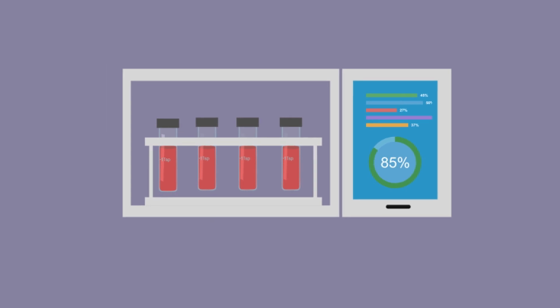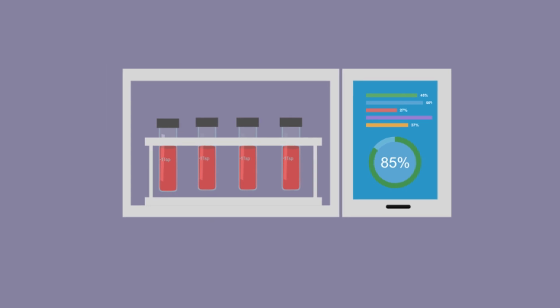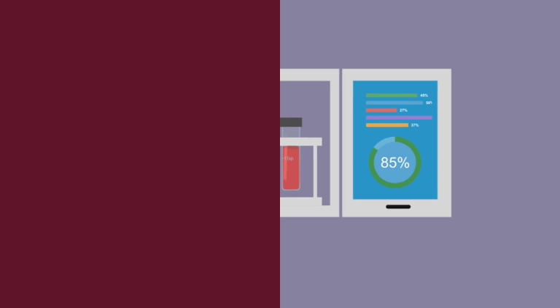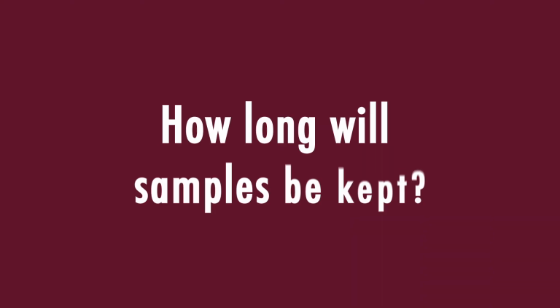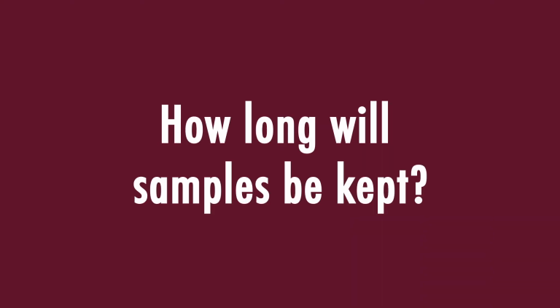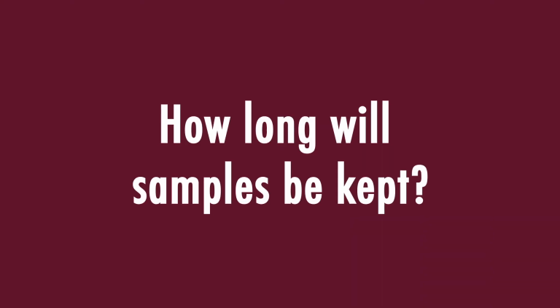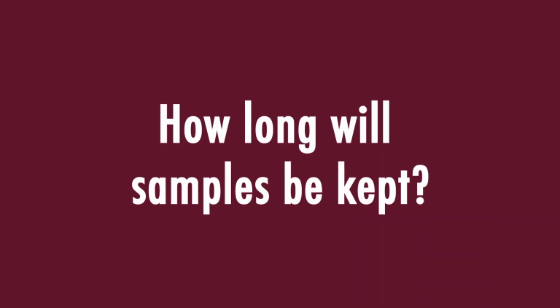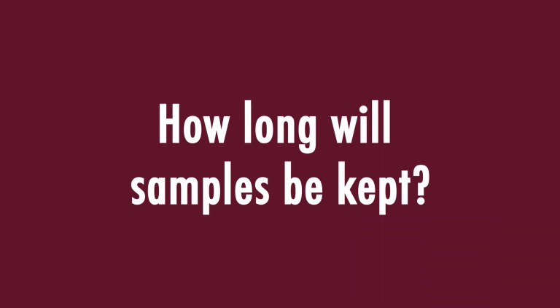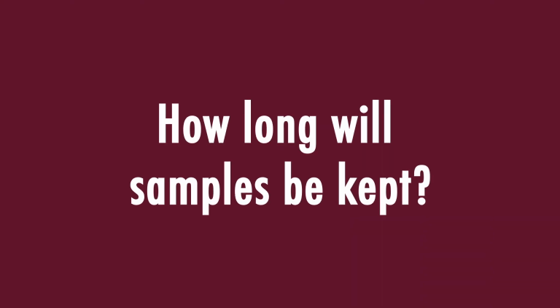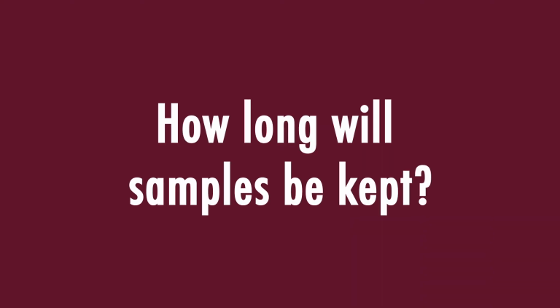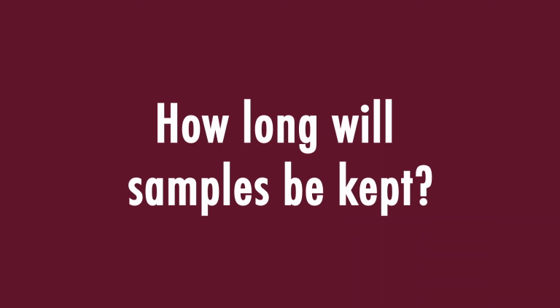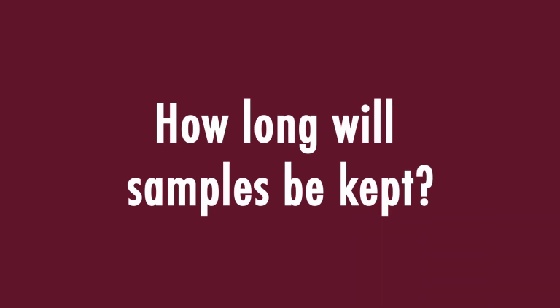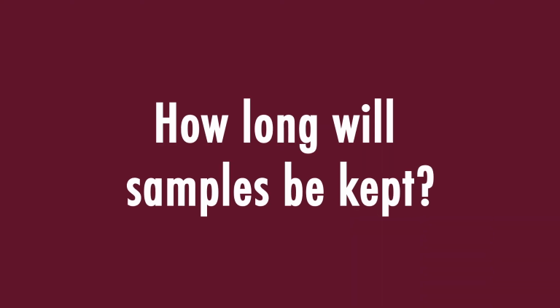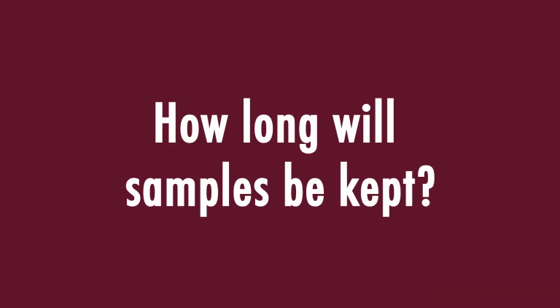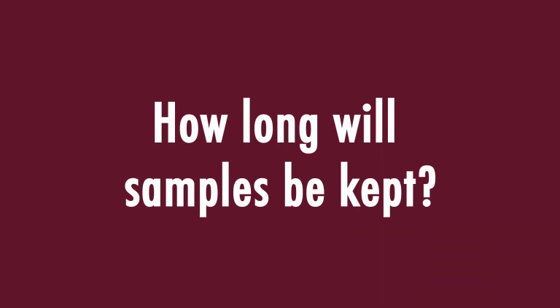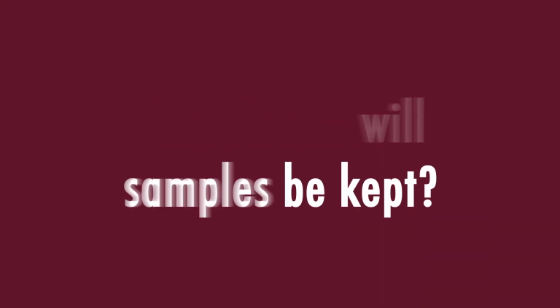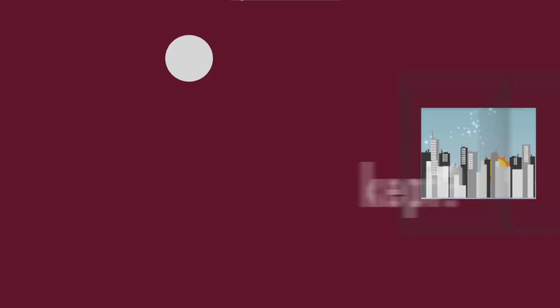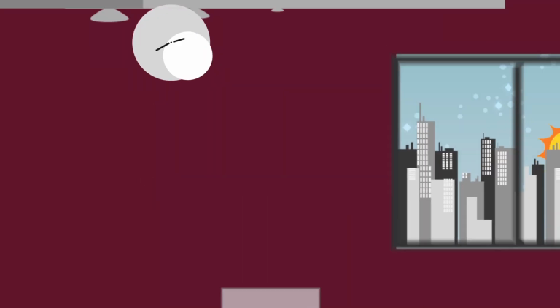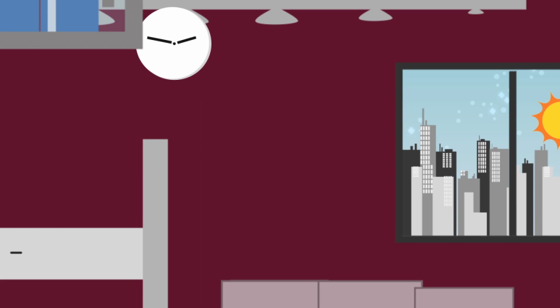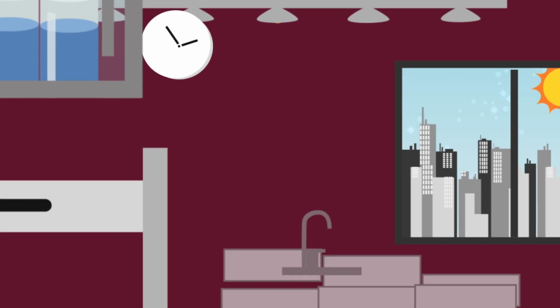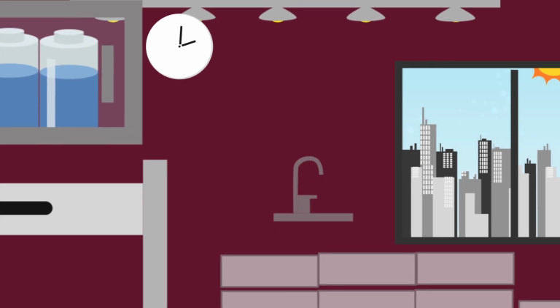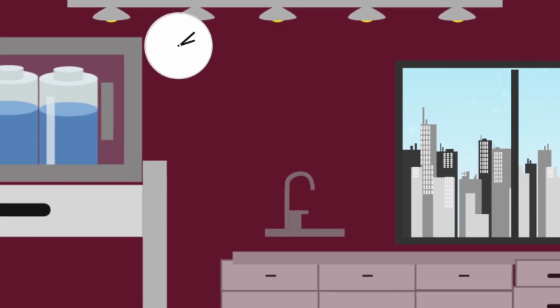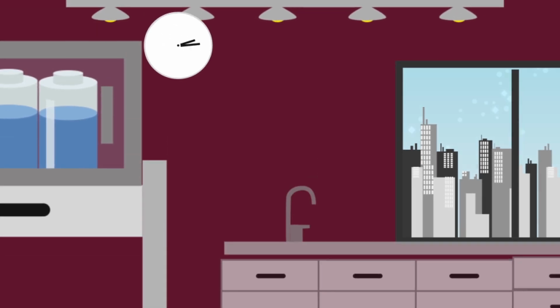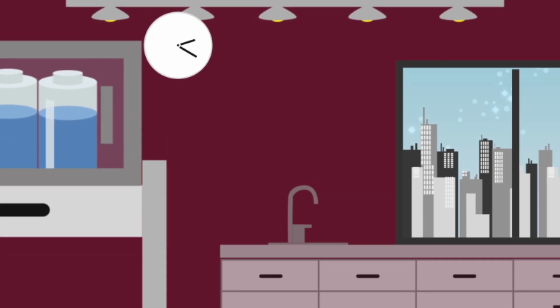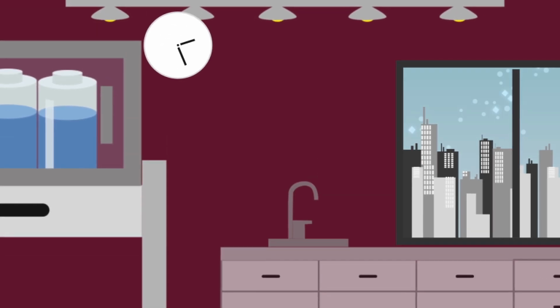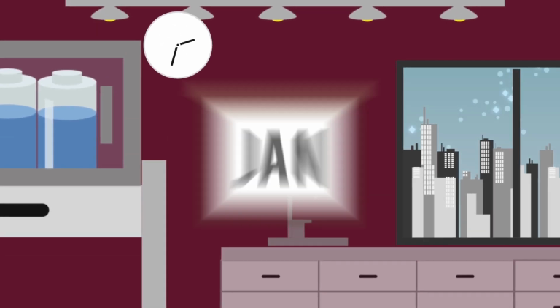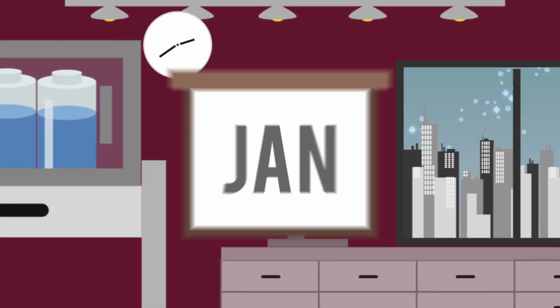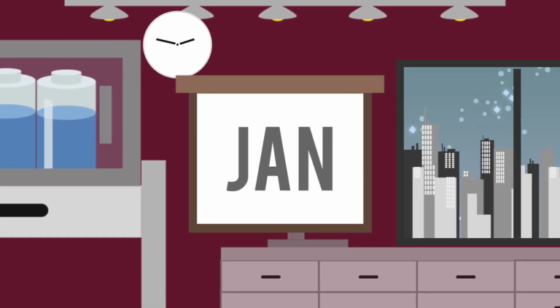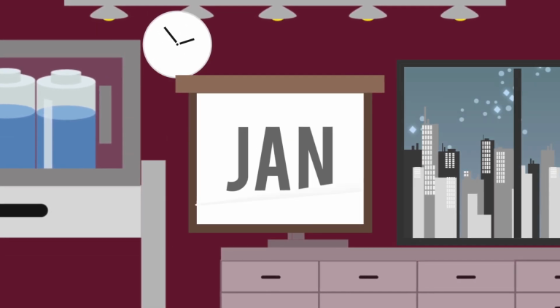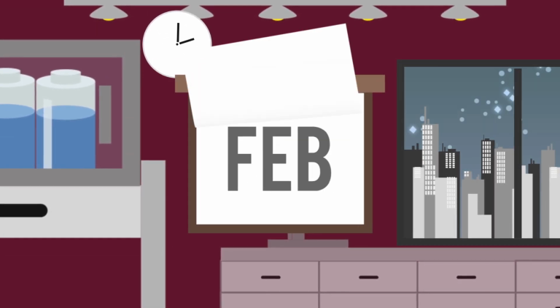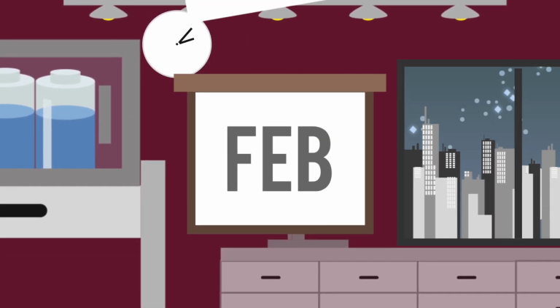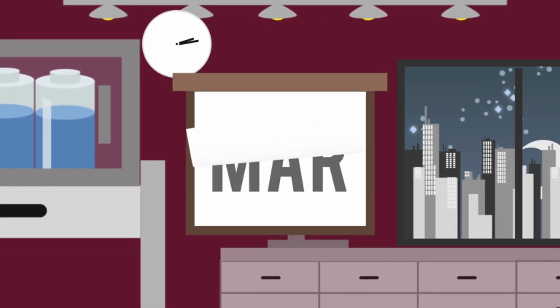How long will the samples be kept? Samples may be kept indefinitely.